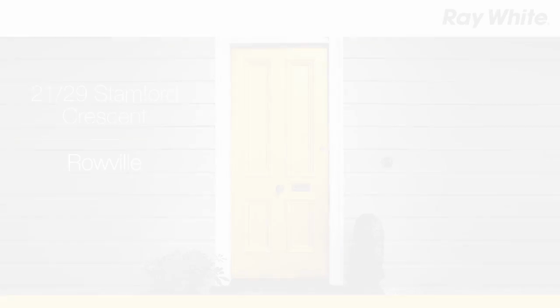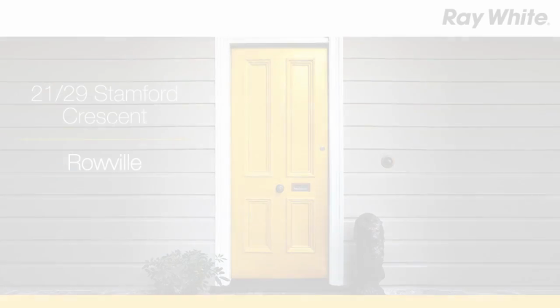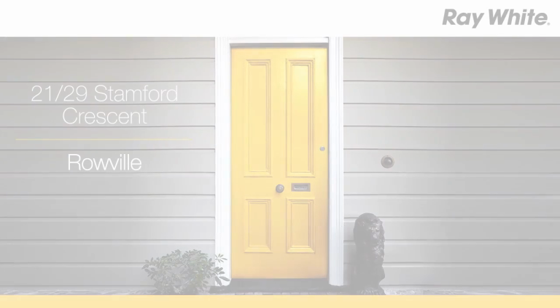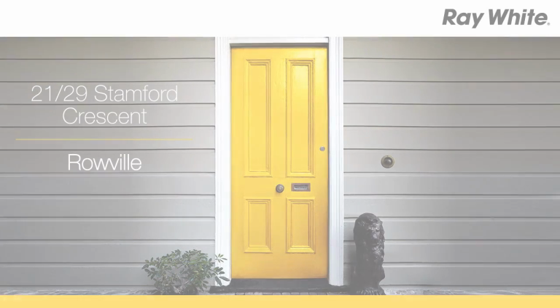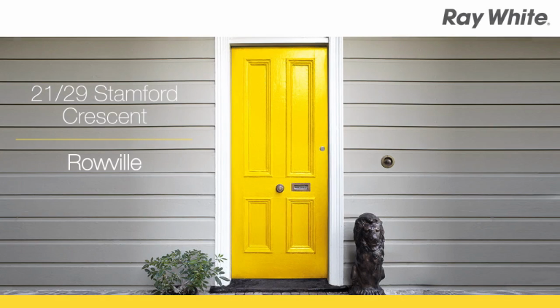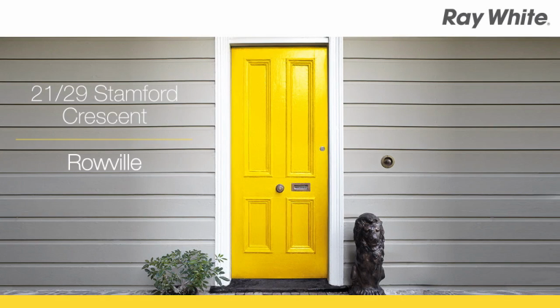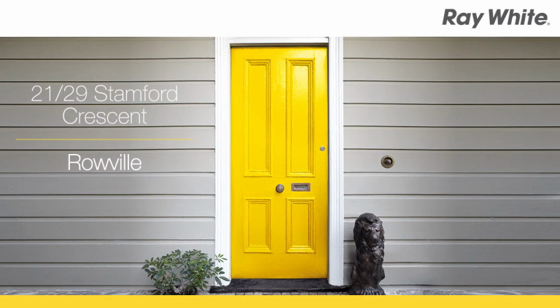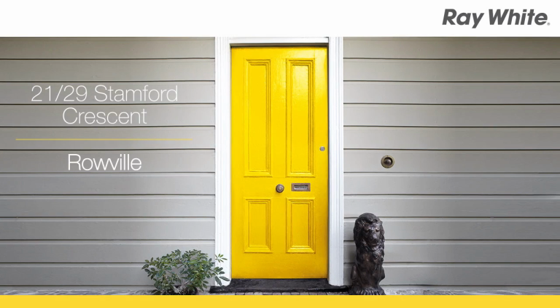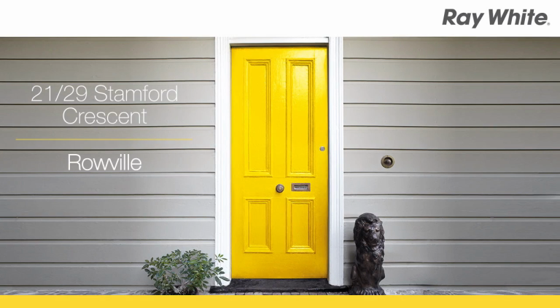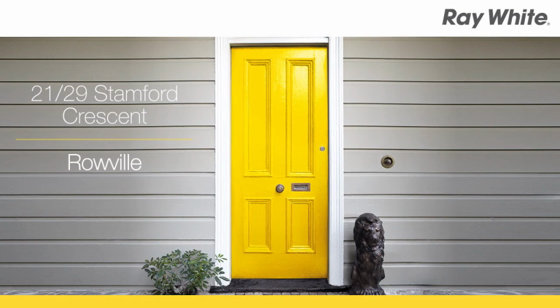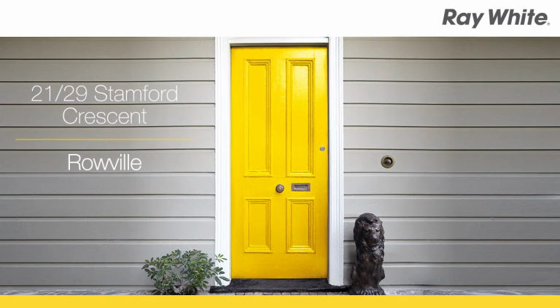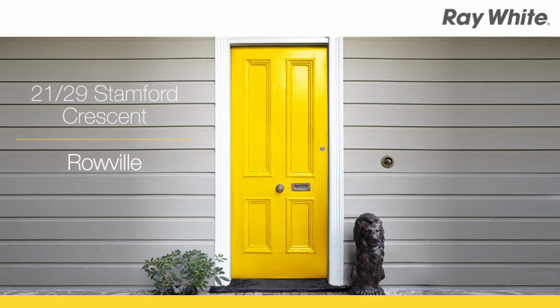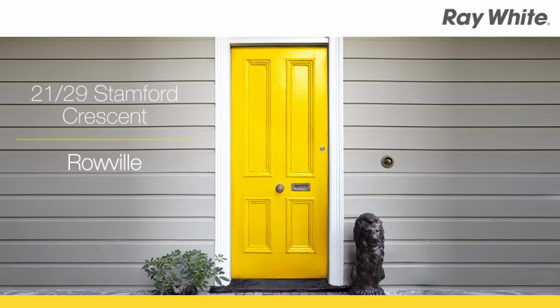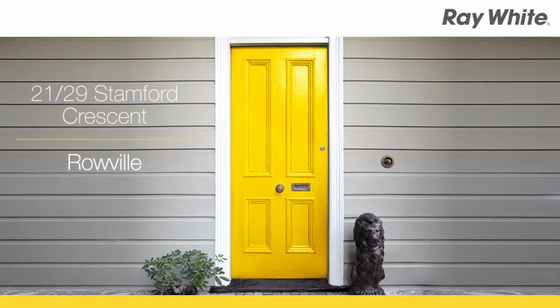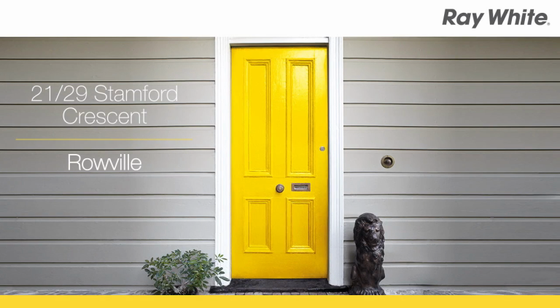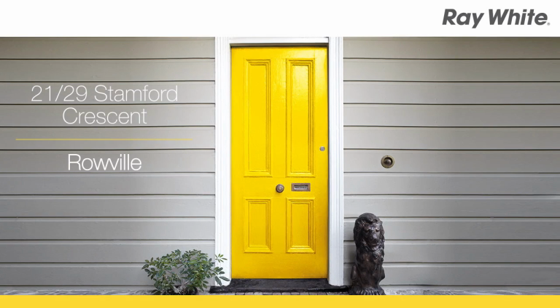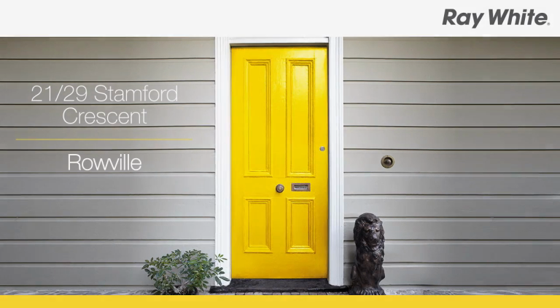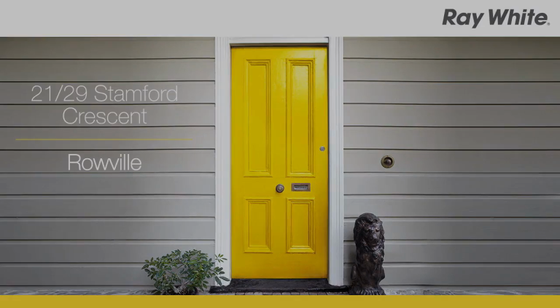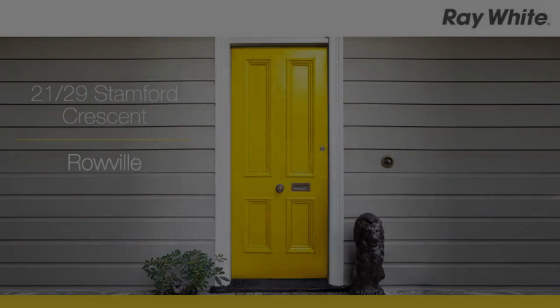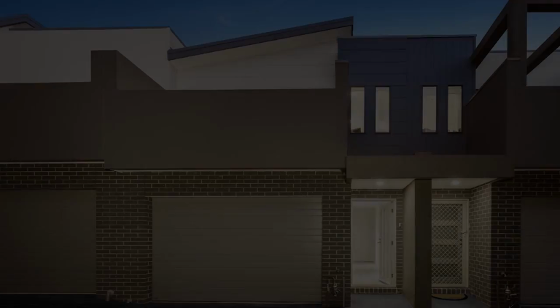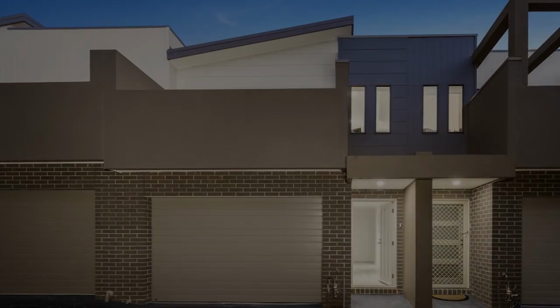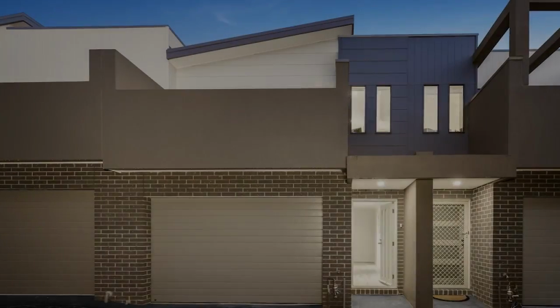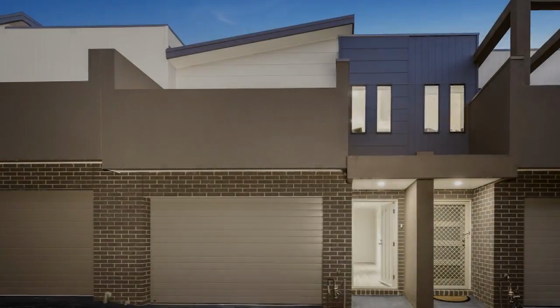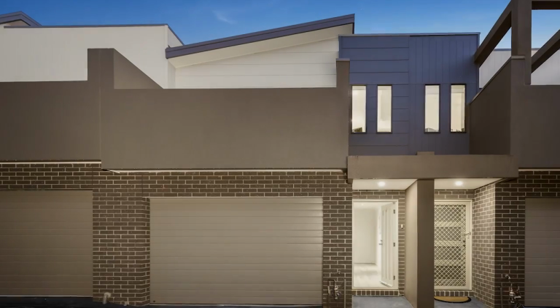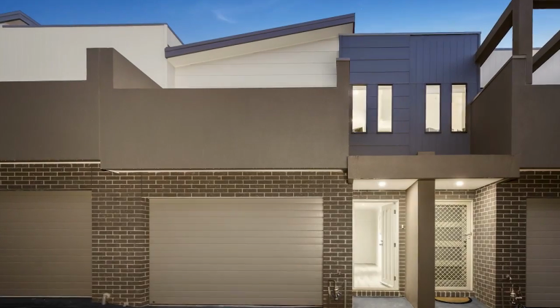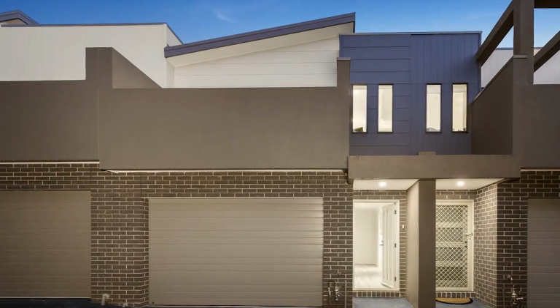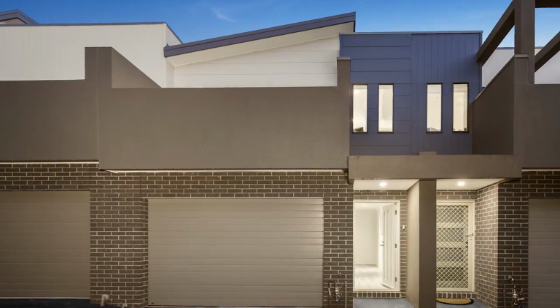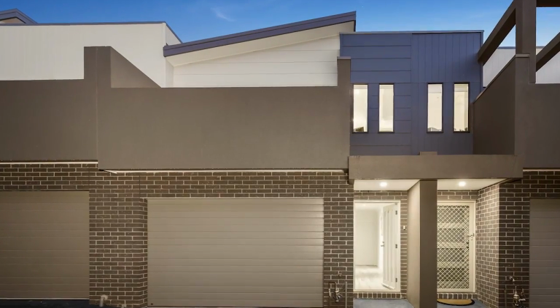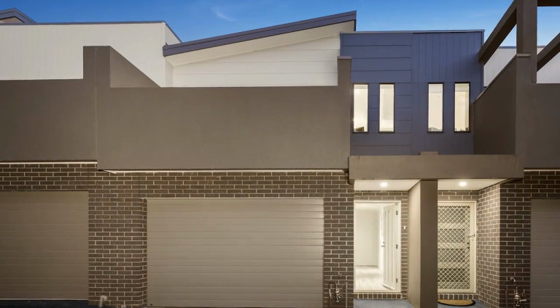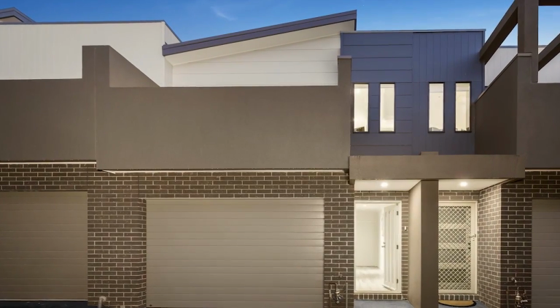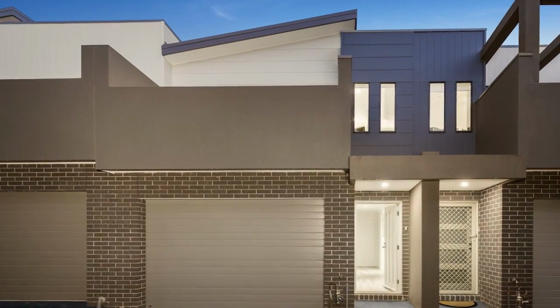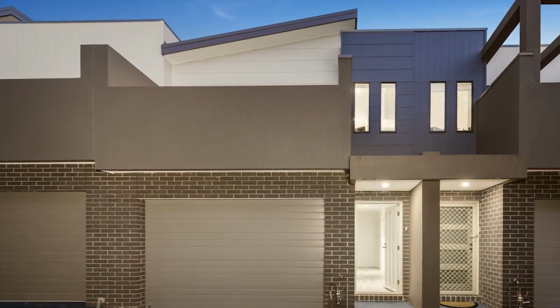21 at 29 Stamford Crescent, Rowville. Executive Excellence. Premium Convenience.